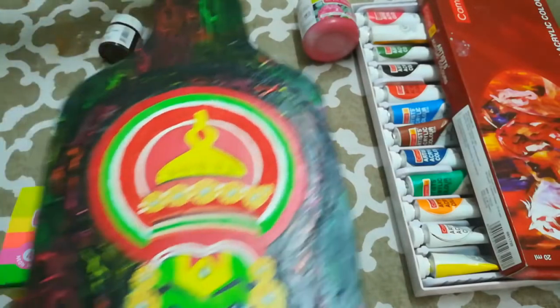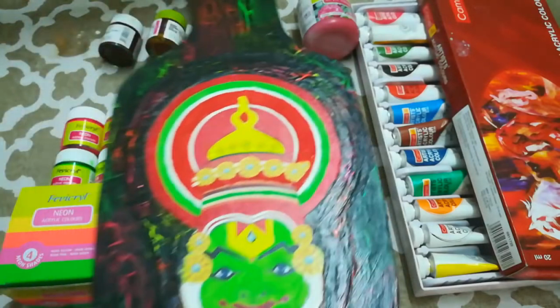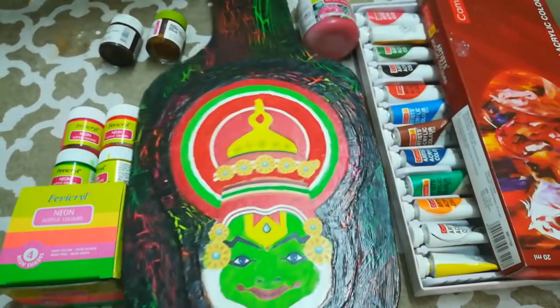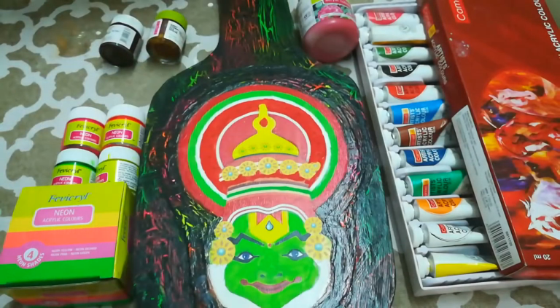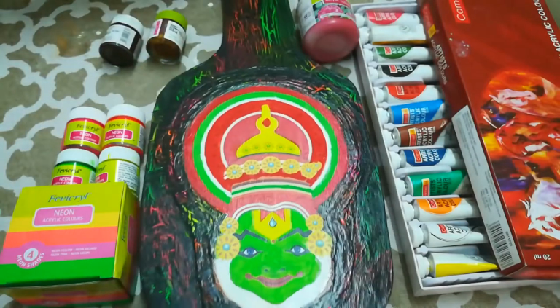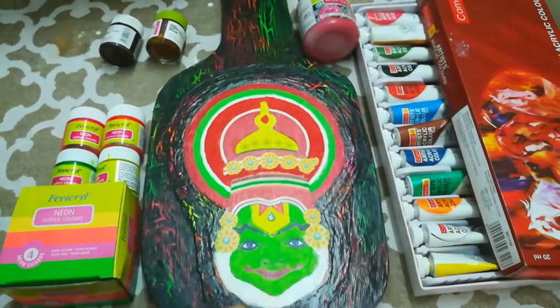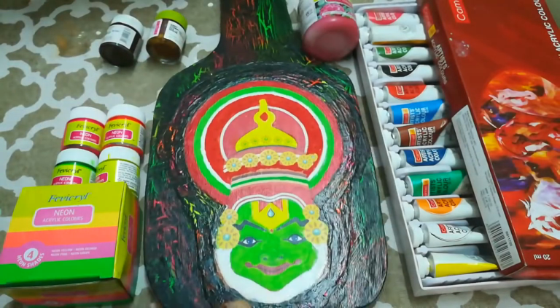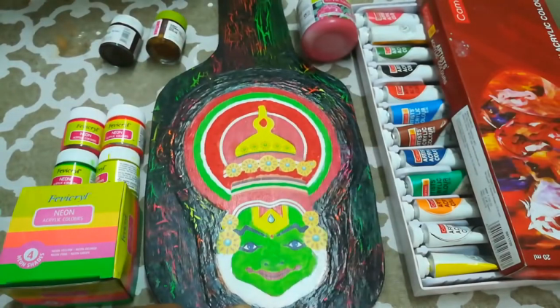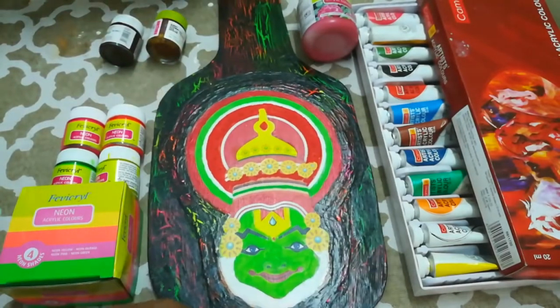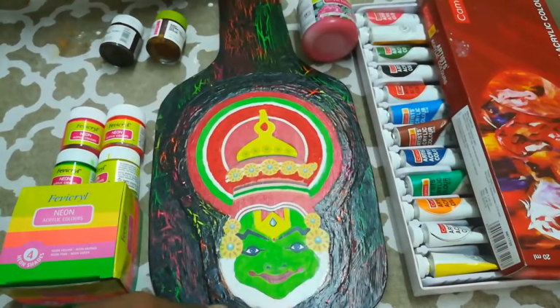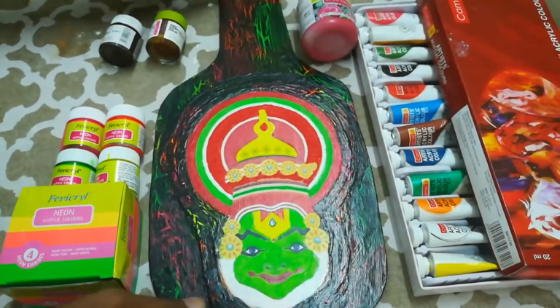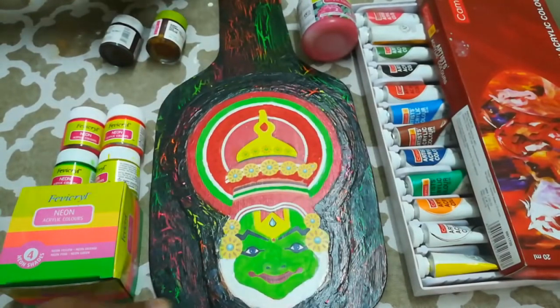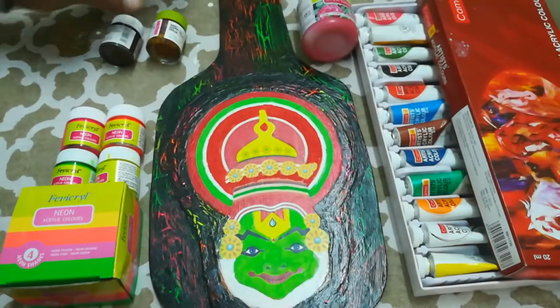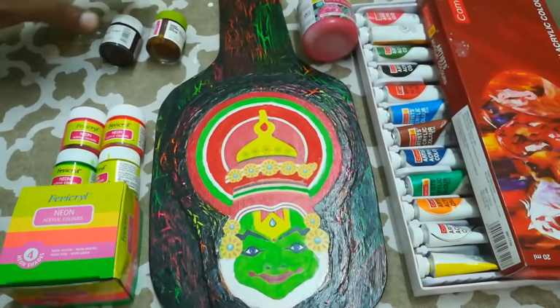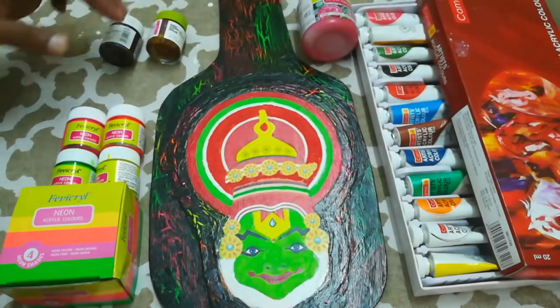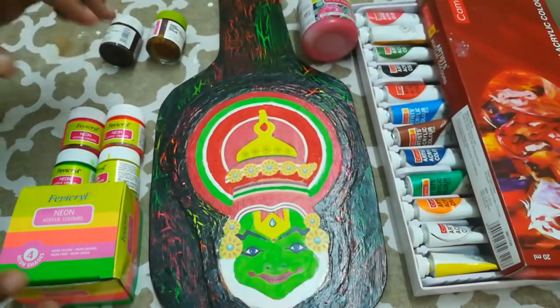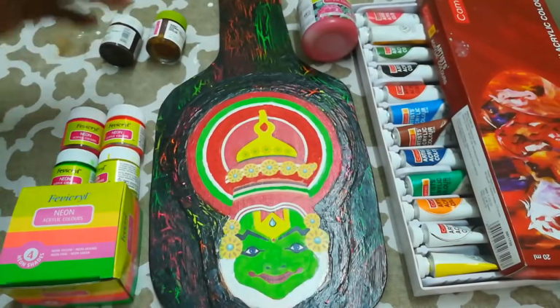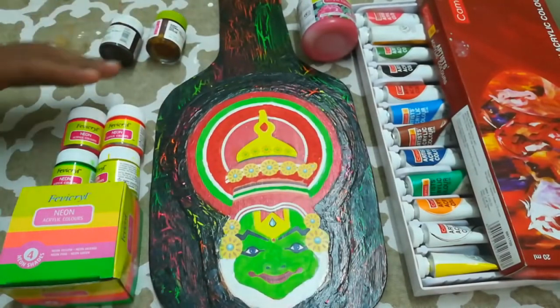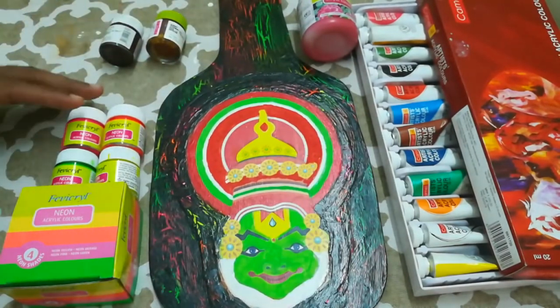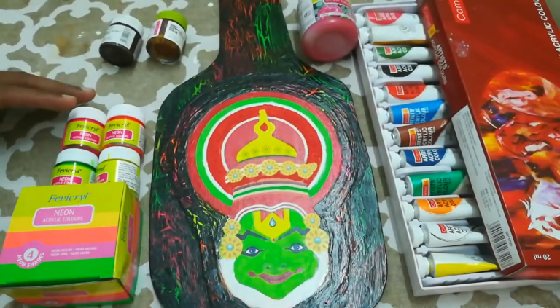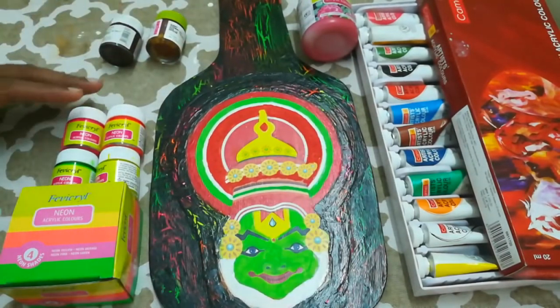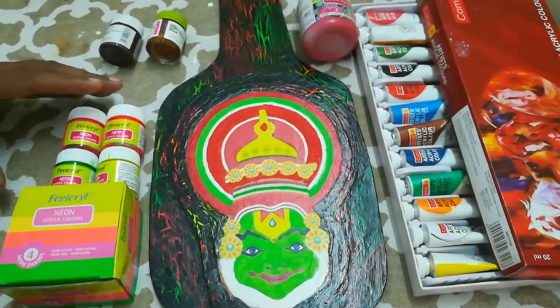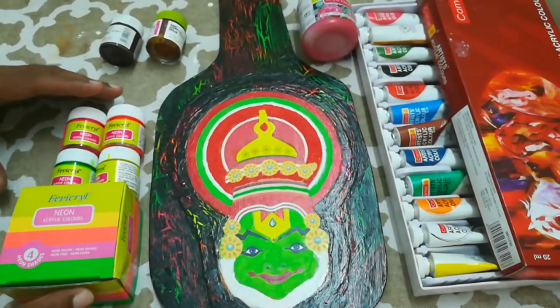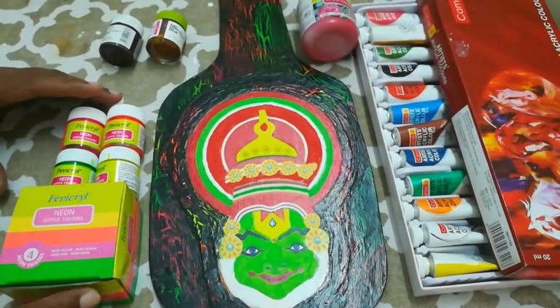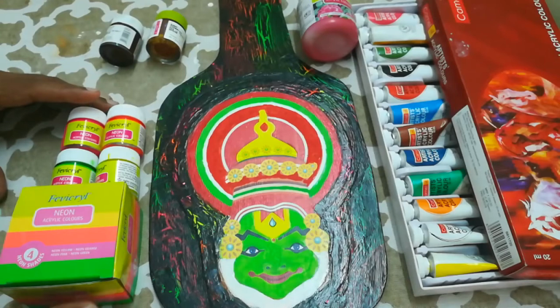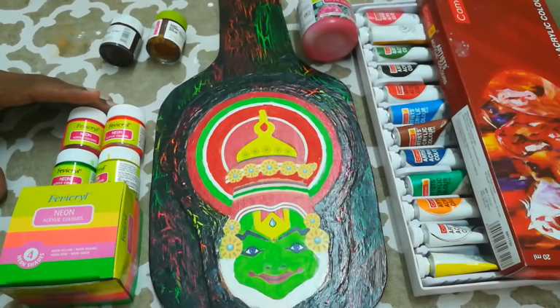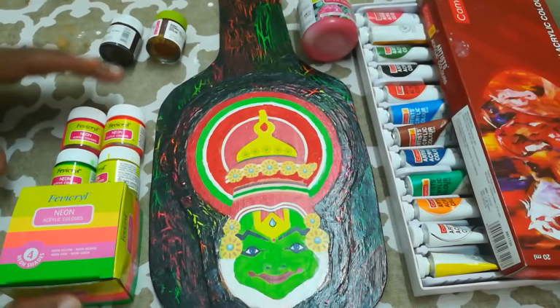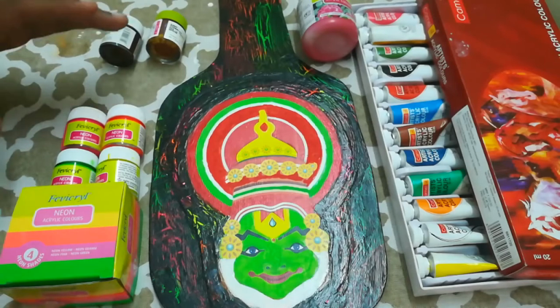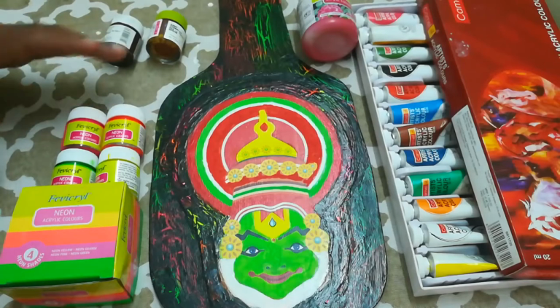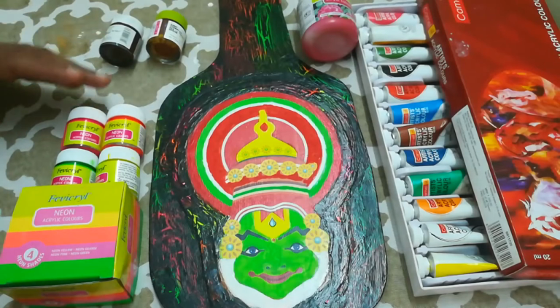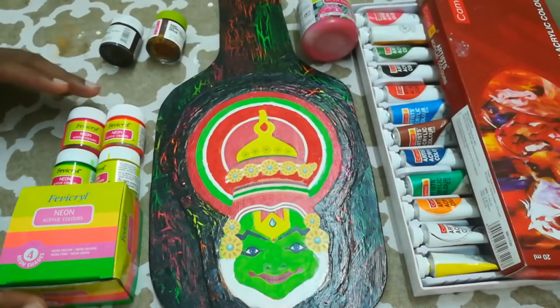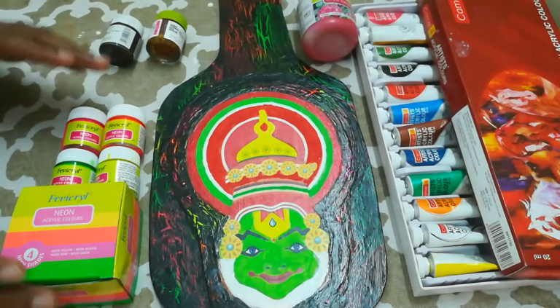Acrylic colors are very easily available, they are inexpensive, and they can be found in all art, craft, and stationery stores.